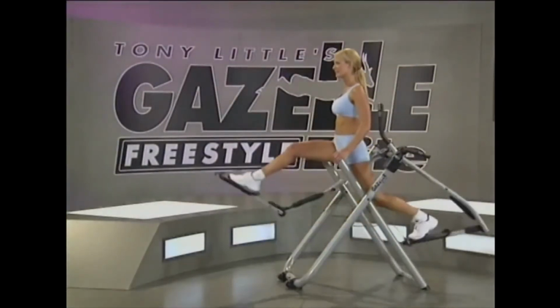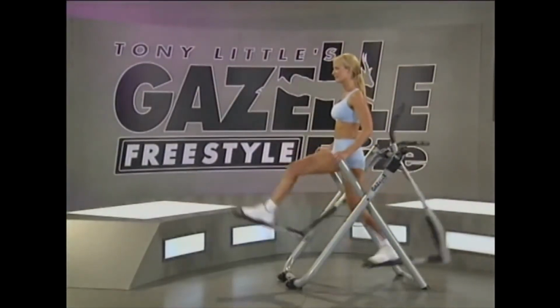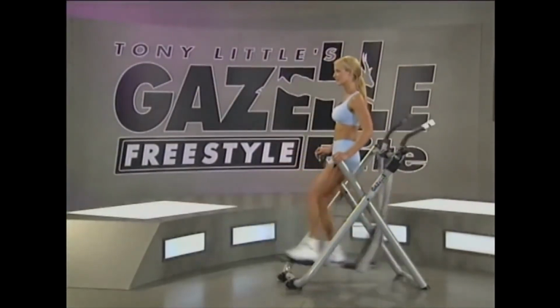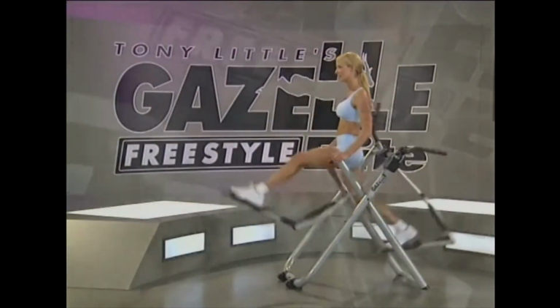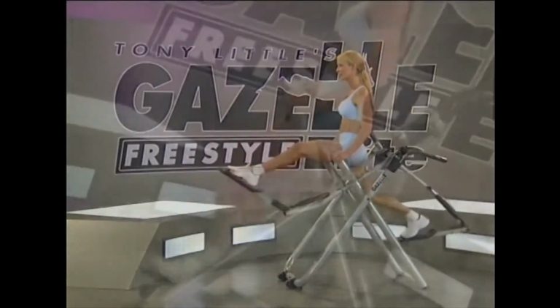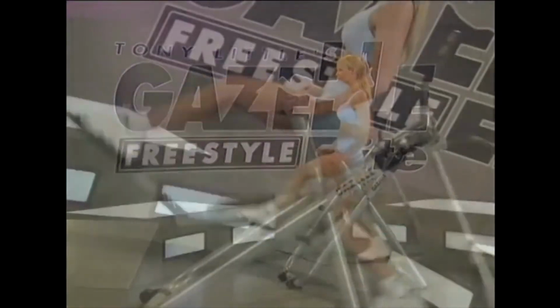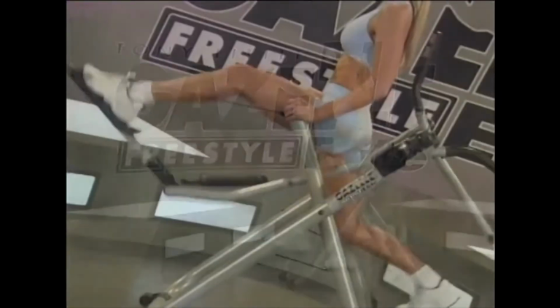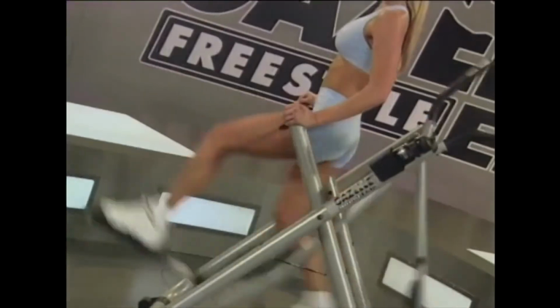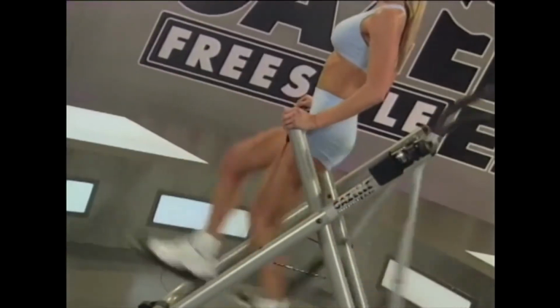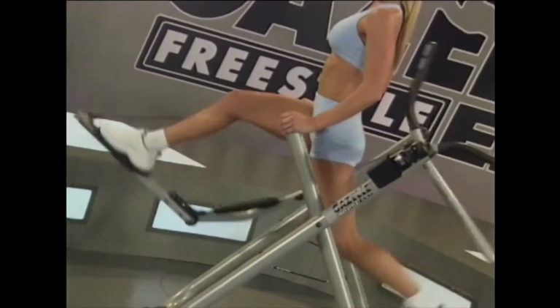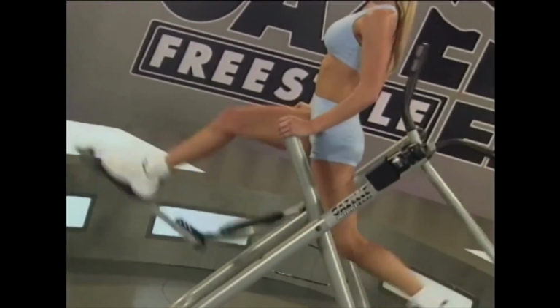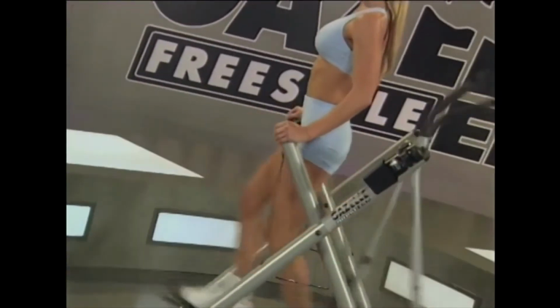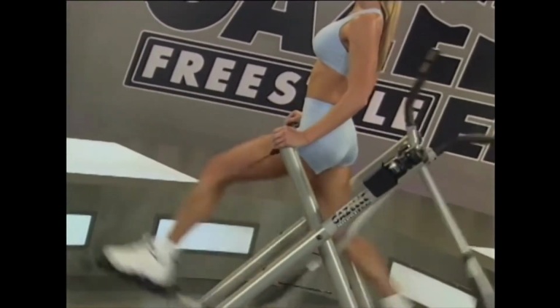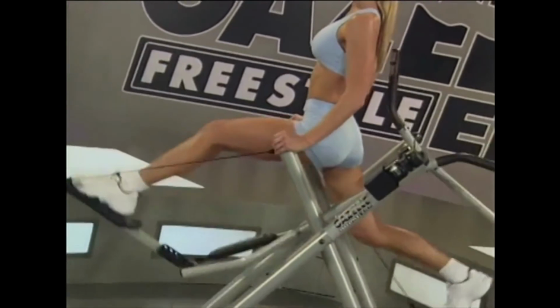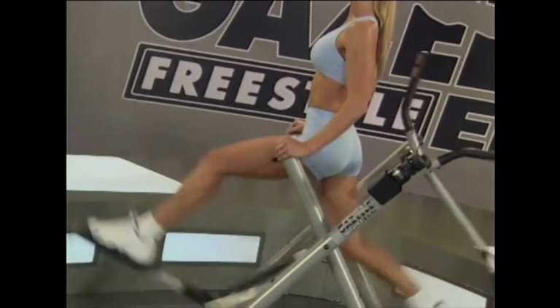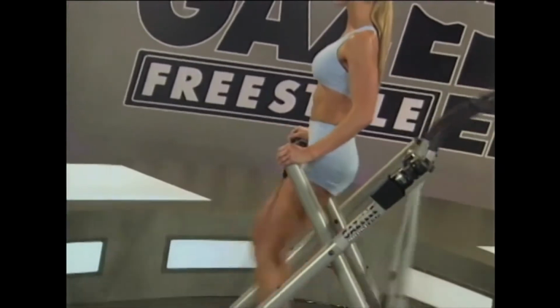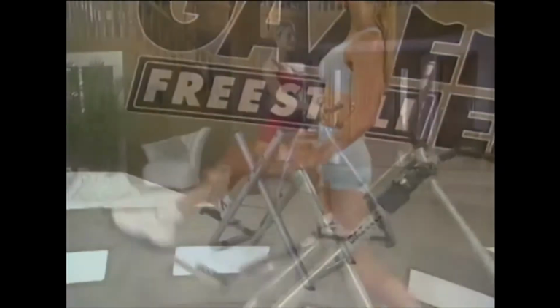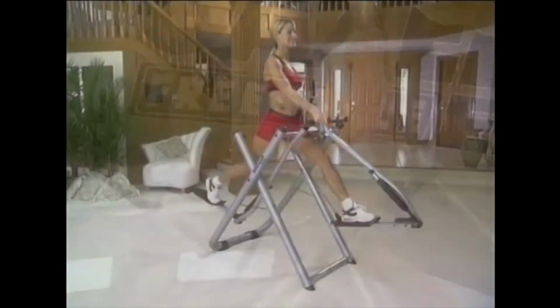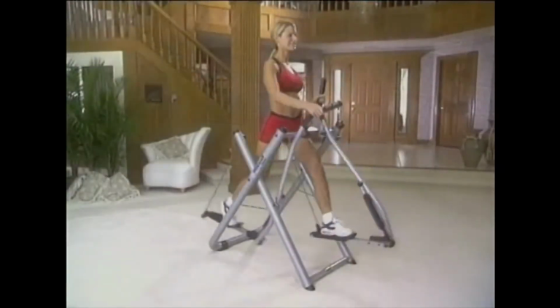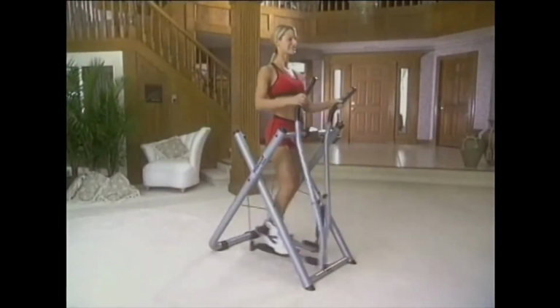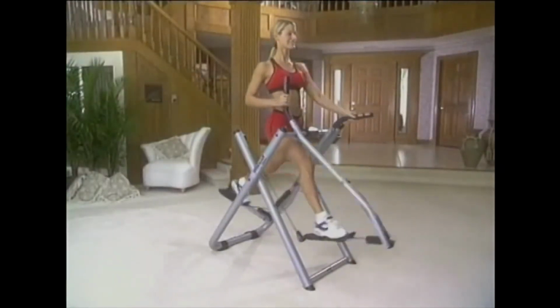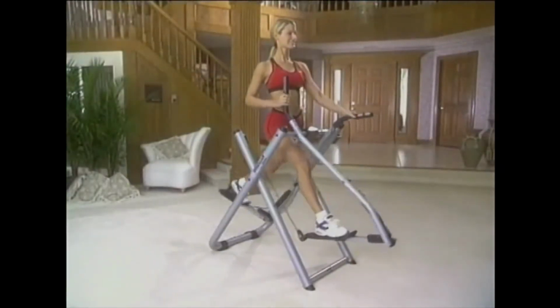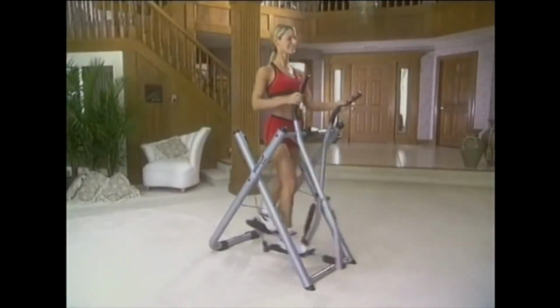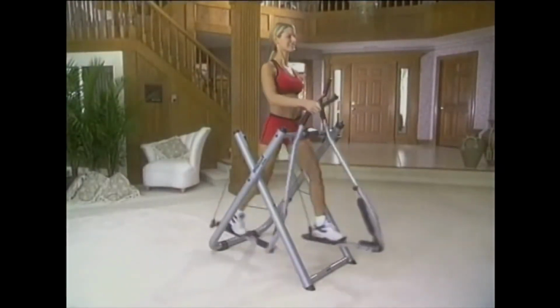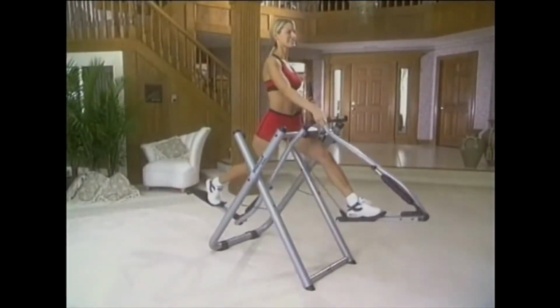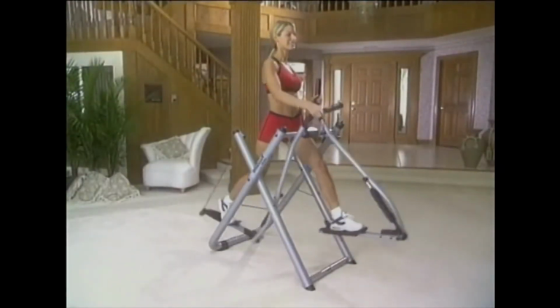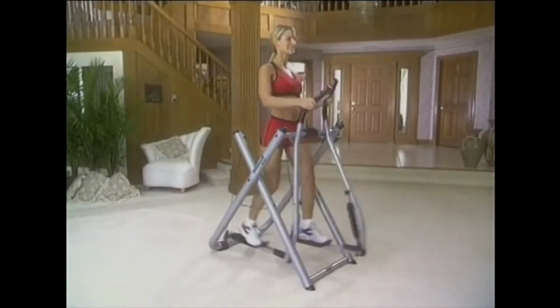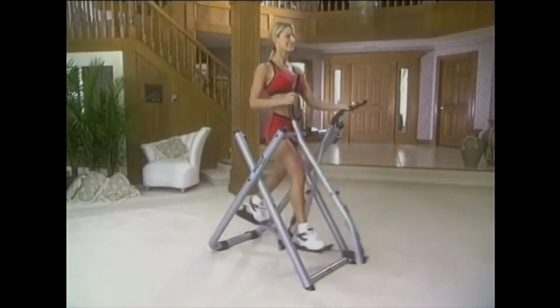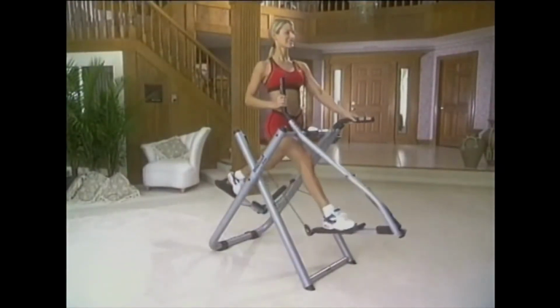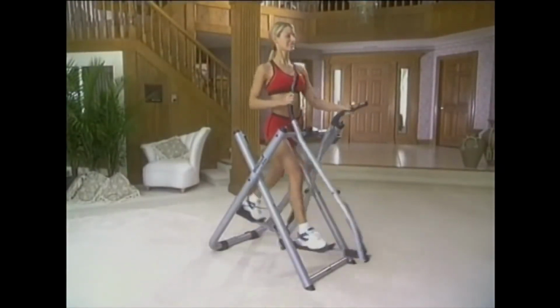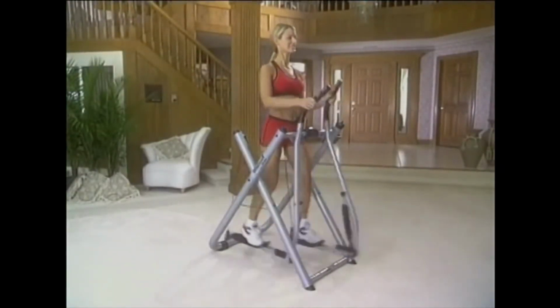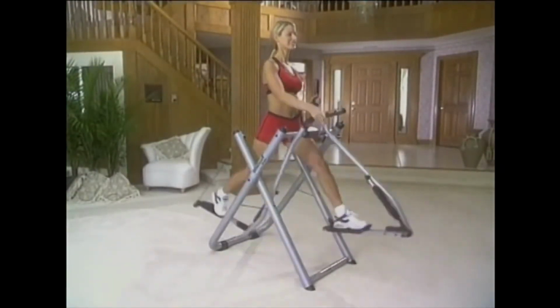Your Tony Little Gazelle is now fully assembled. Stay tuned for some helpful hints.